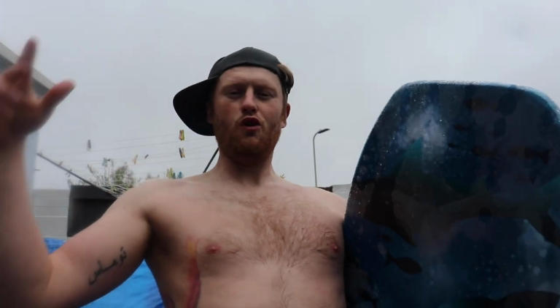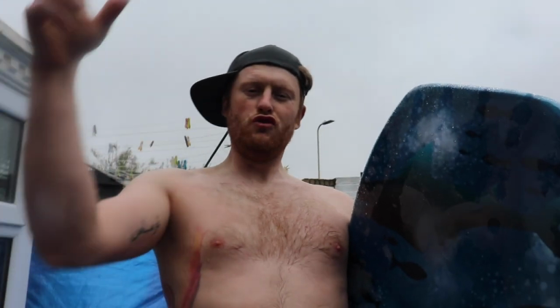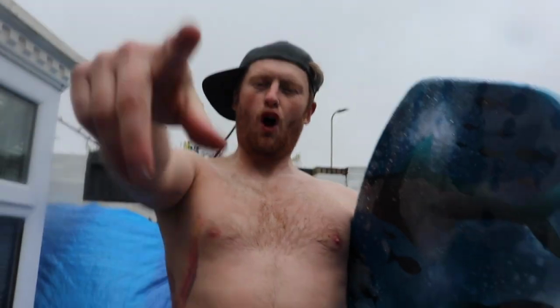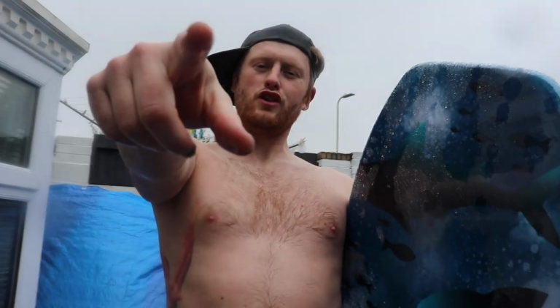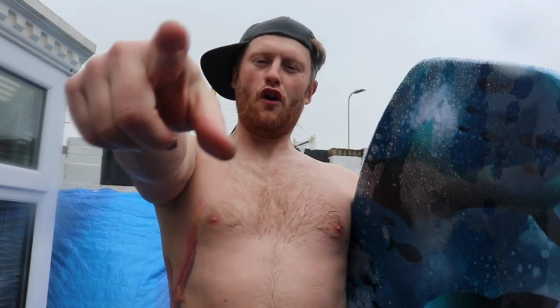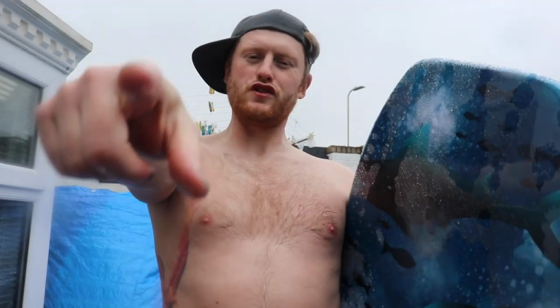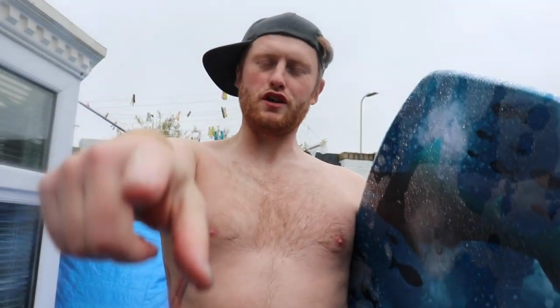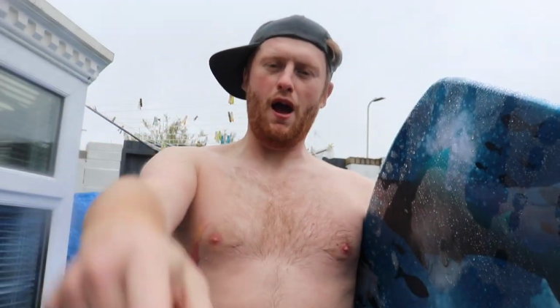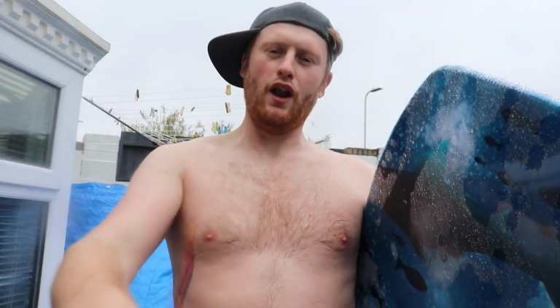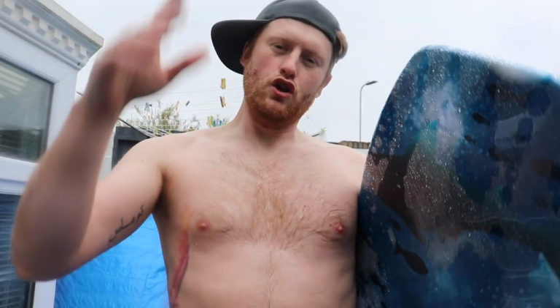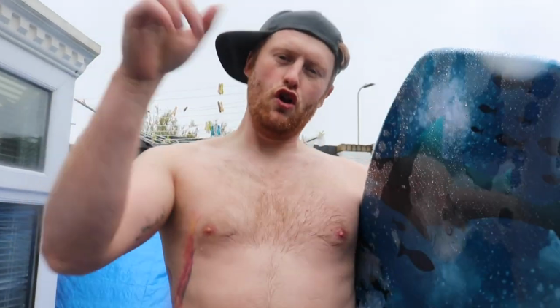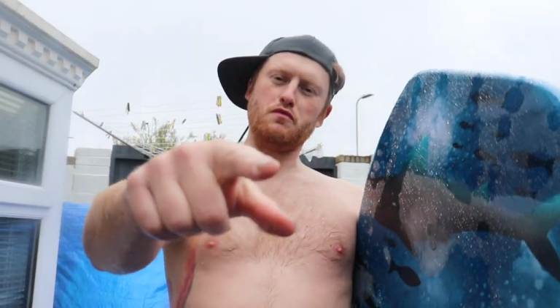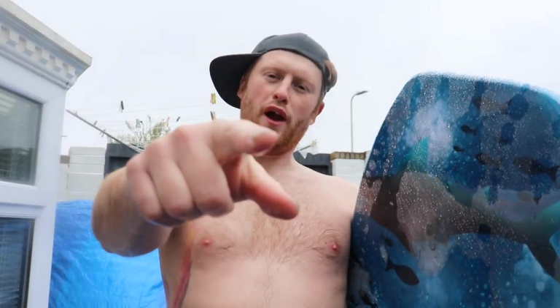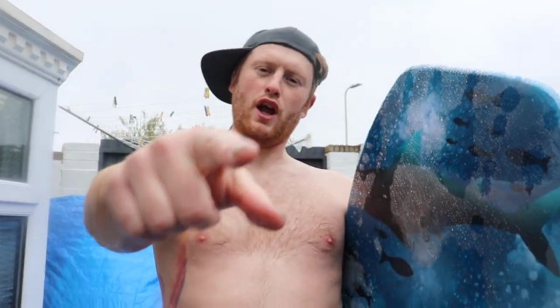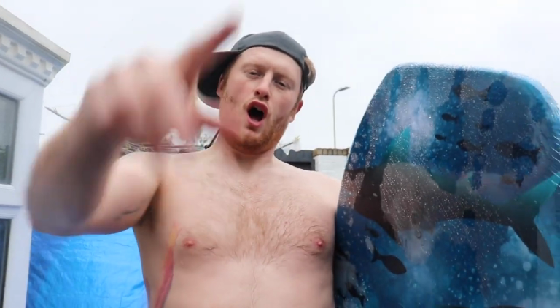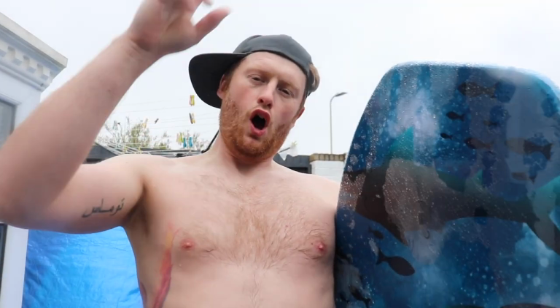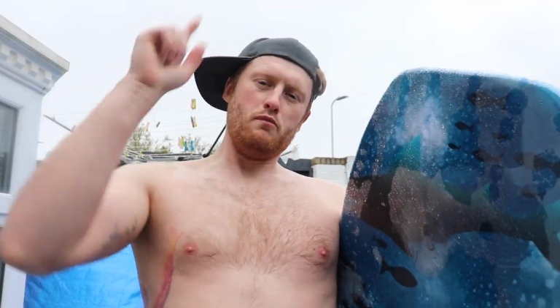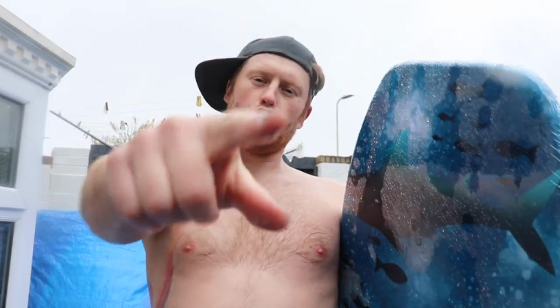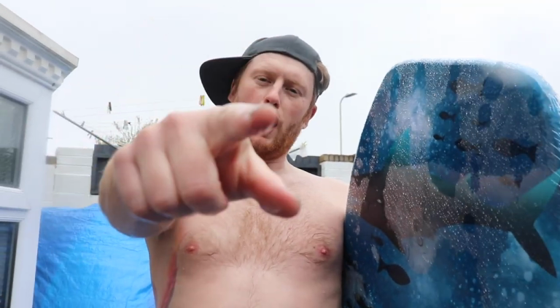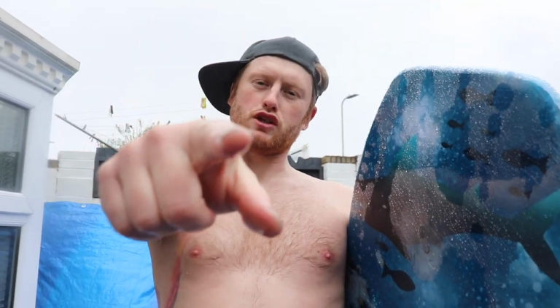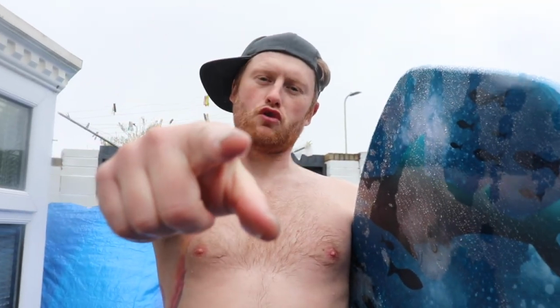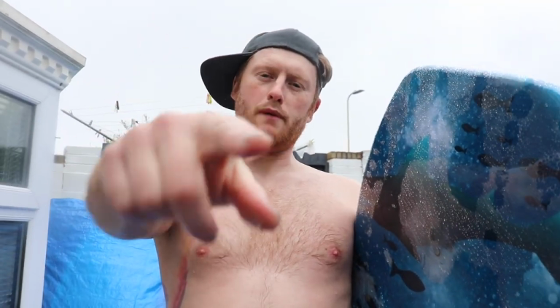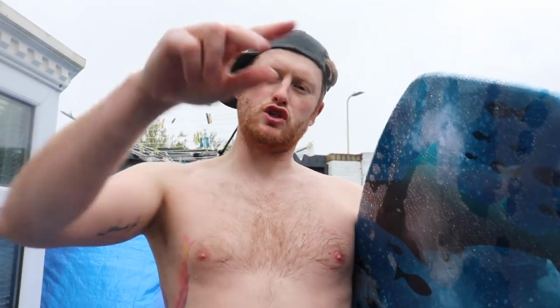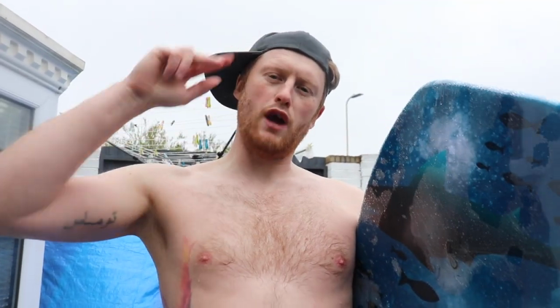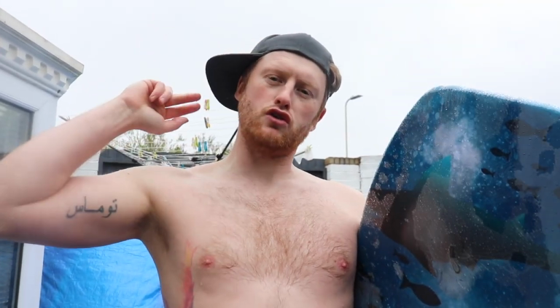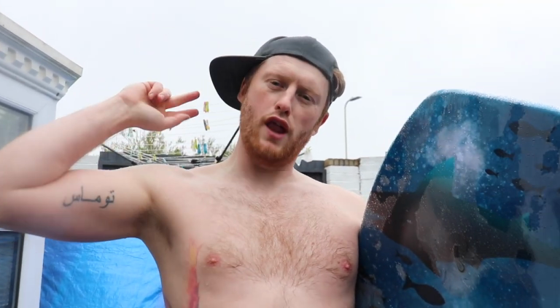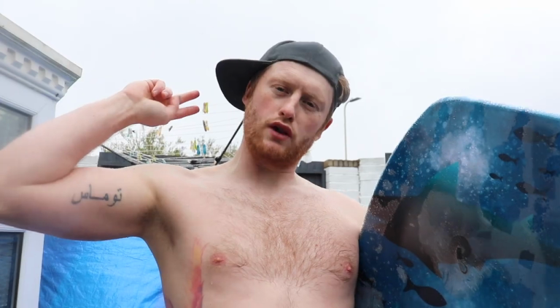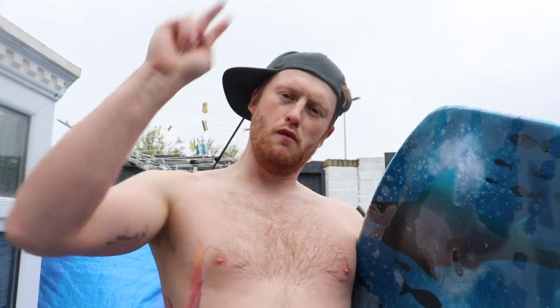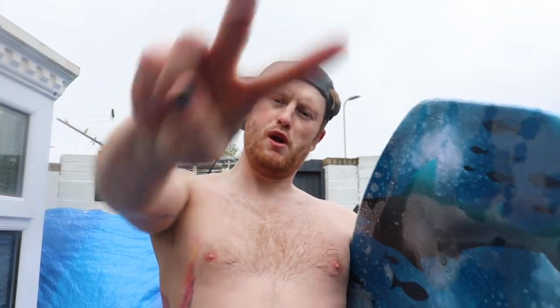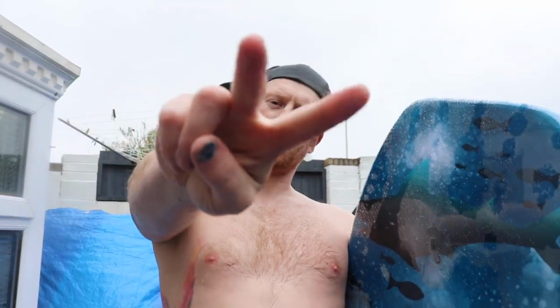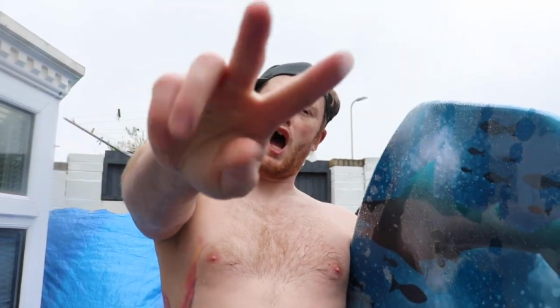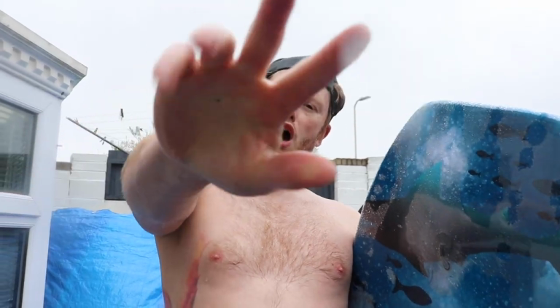Yo, gnarly surf sesh man. Here's the painting. Make sure you like and subscribe. I'll see you guys on the next one. Peace out.